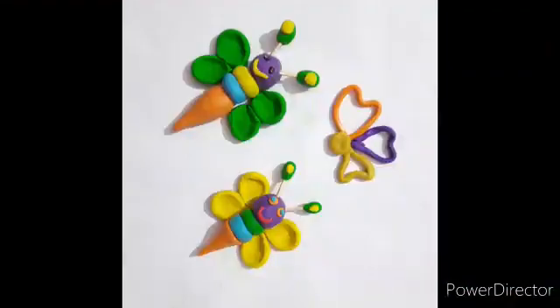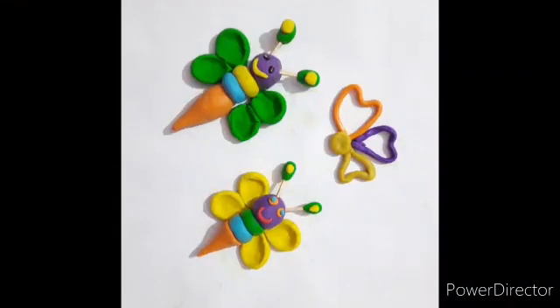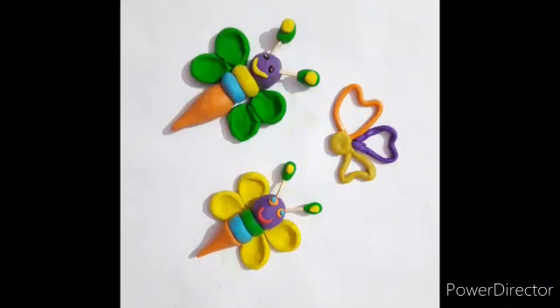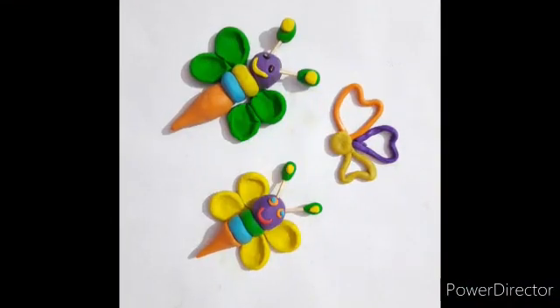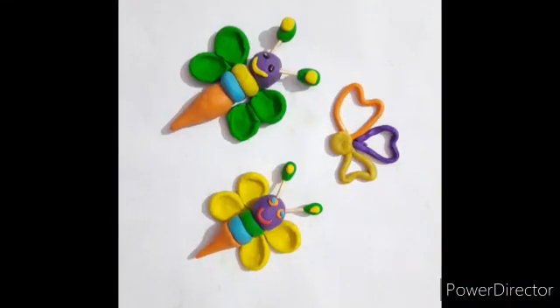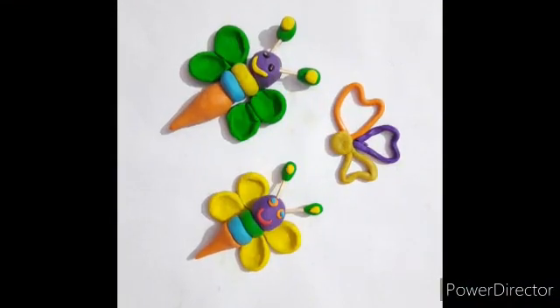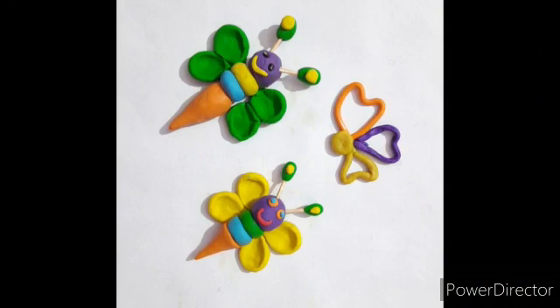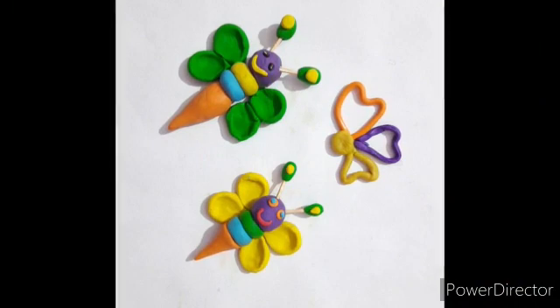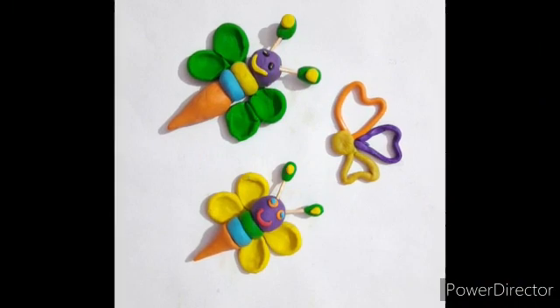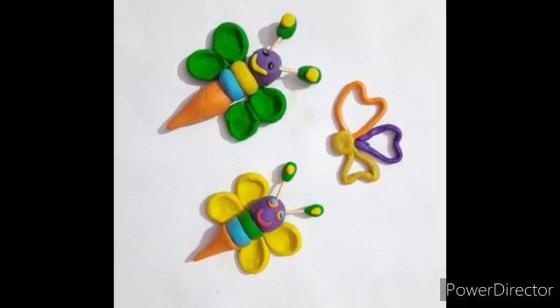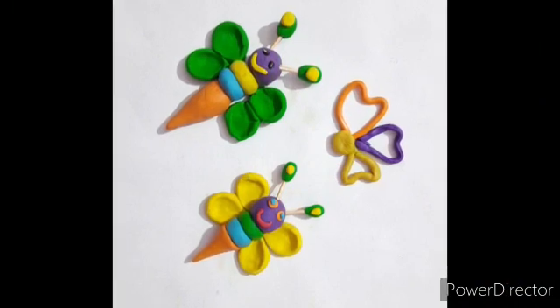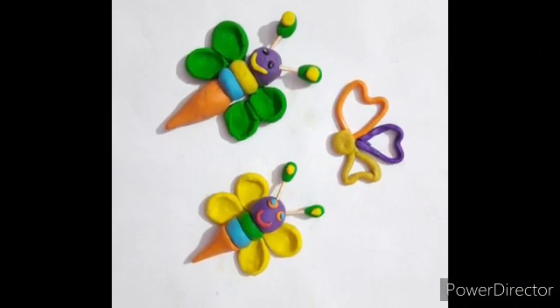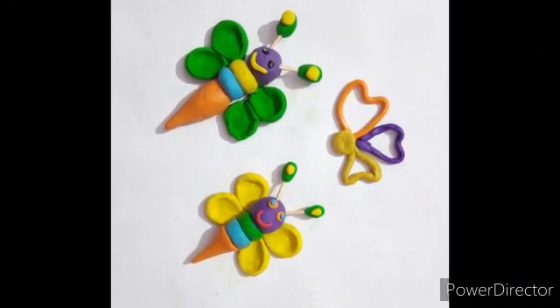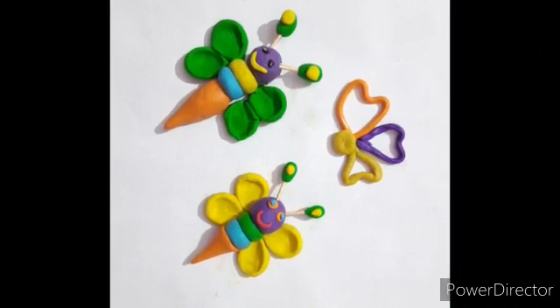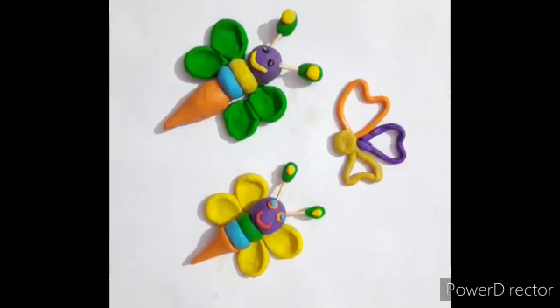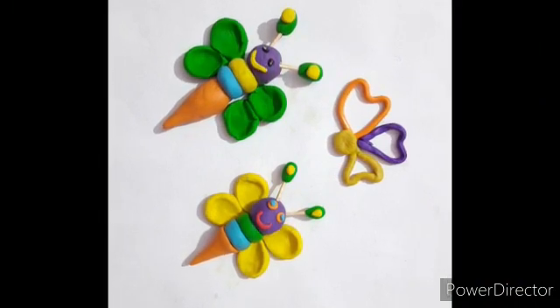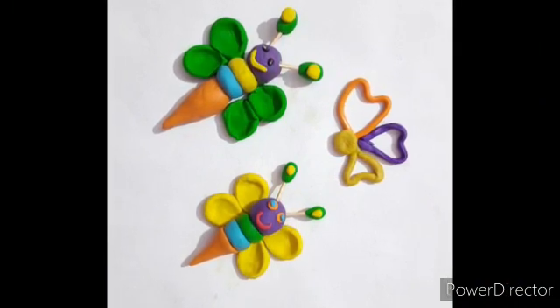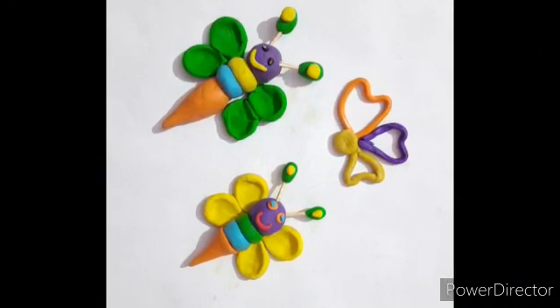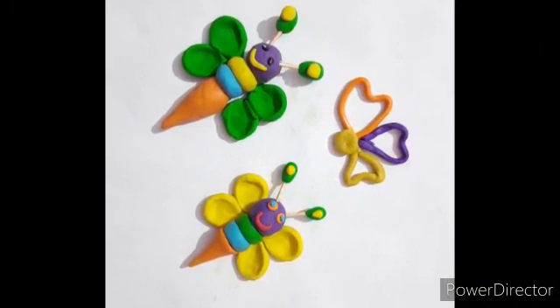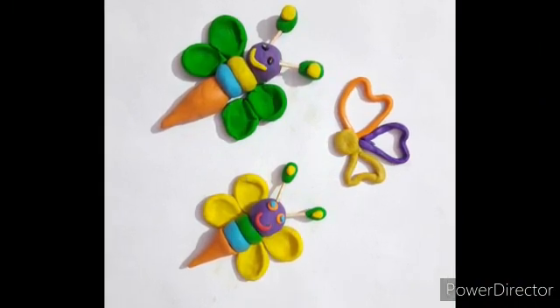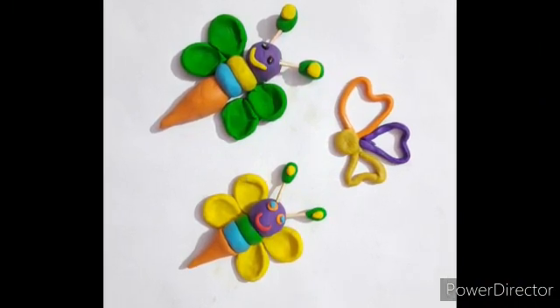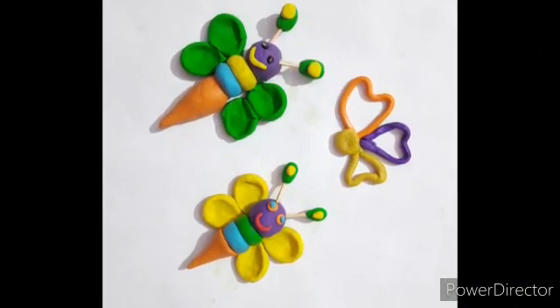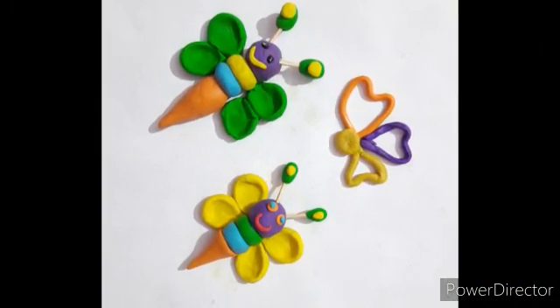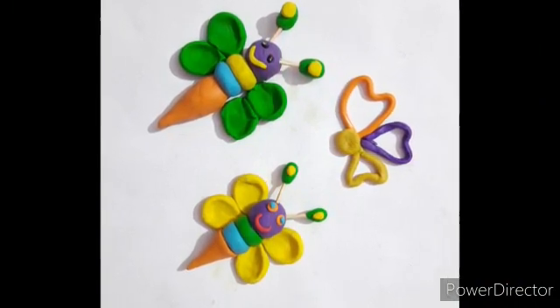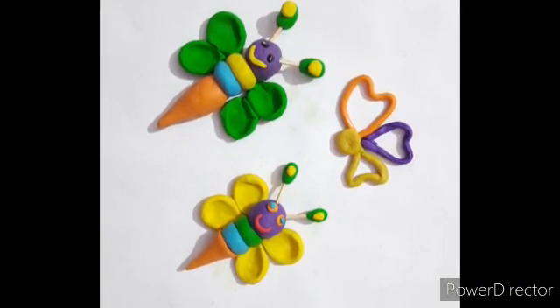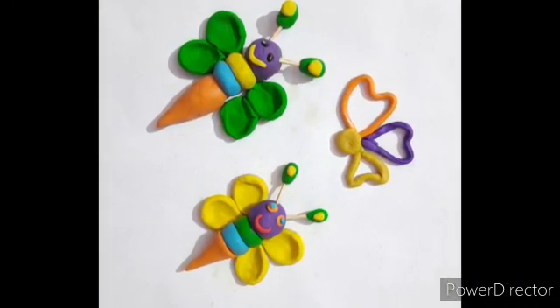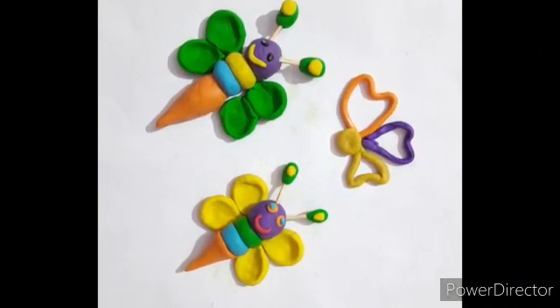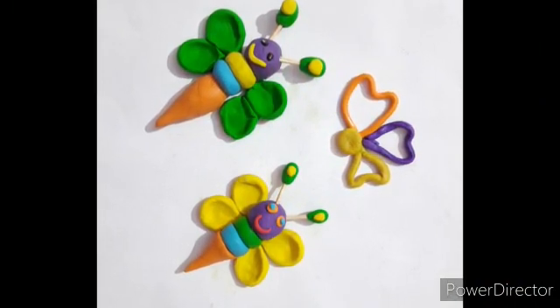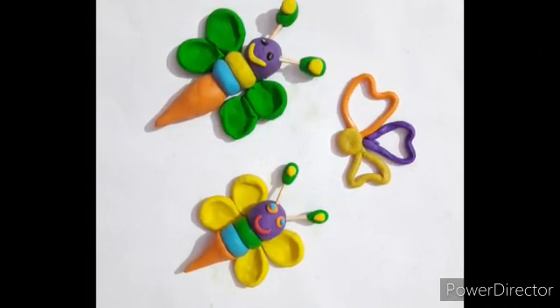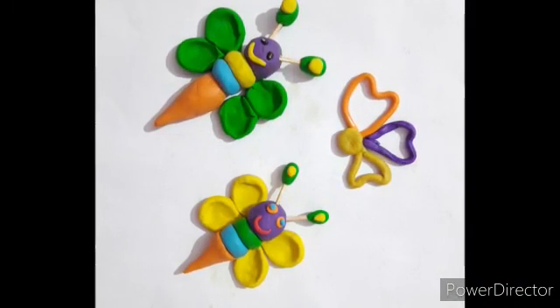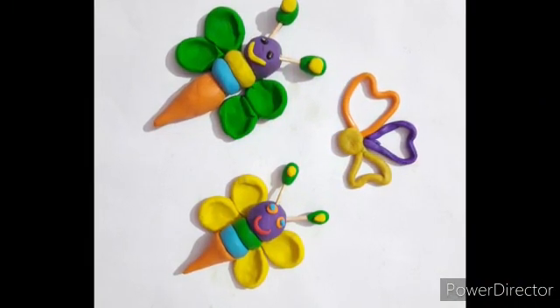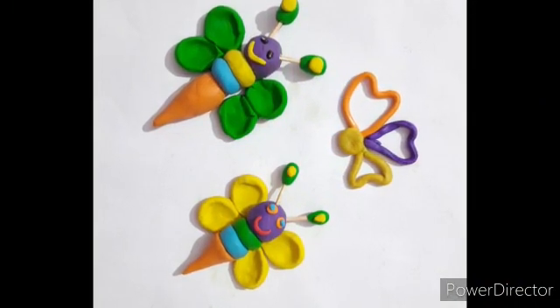Kids, today we will learn to make a colorful butterfly with clay. So, let's start.